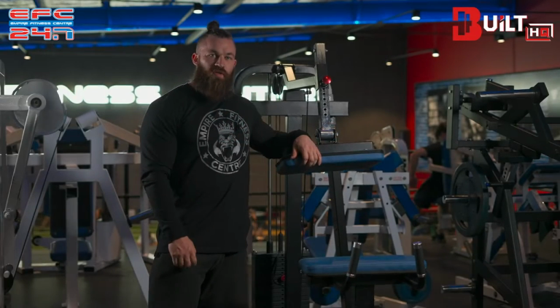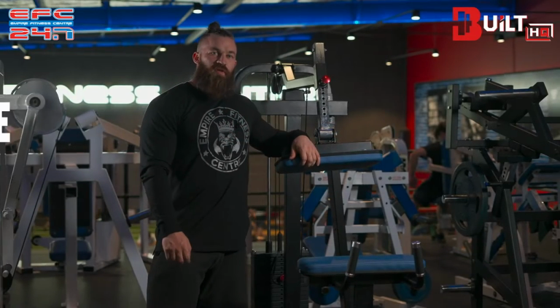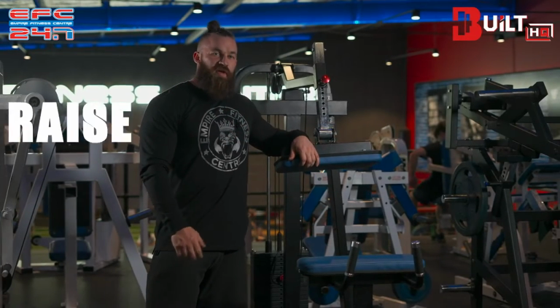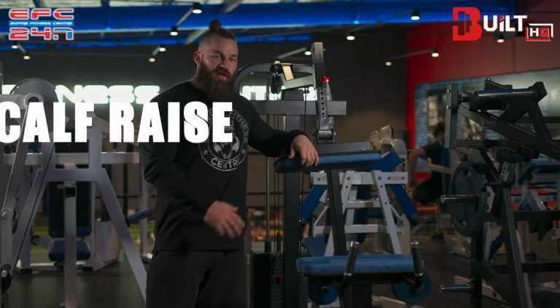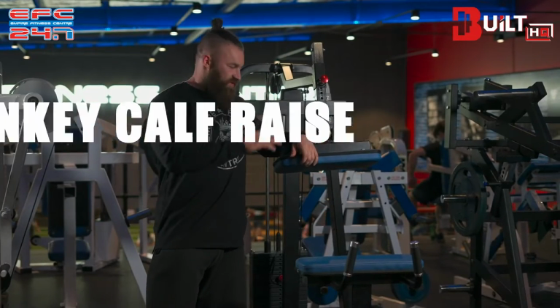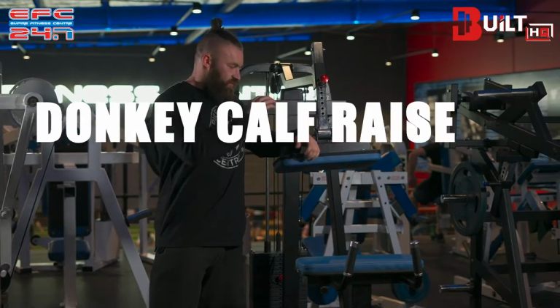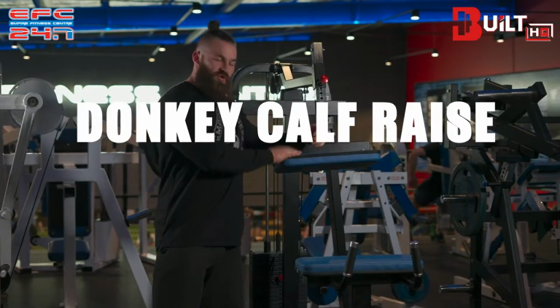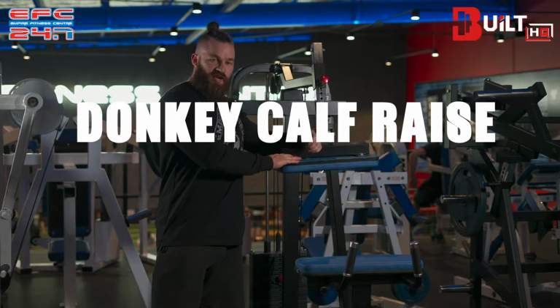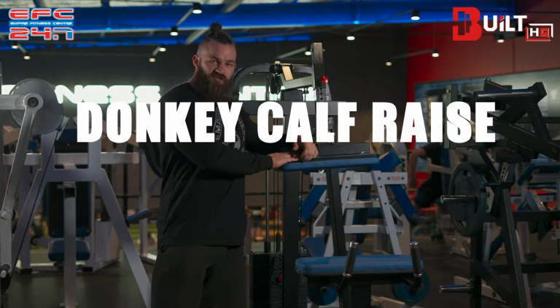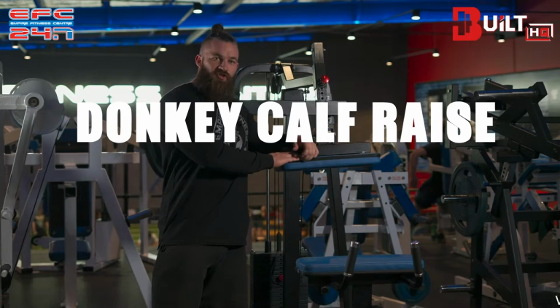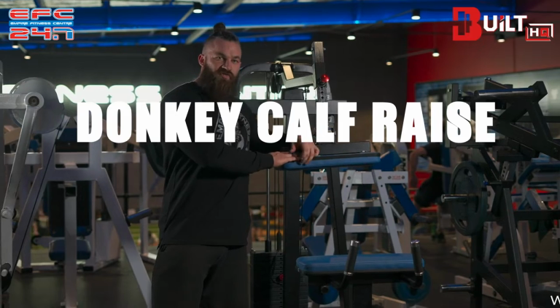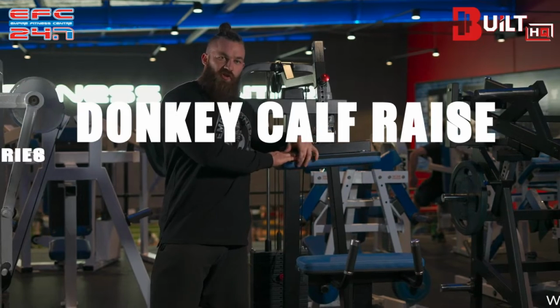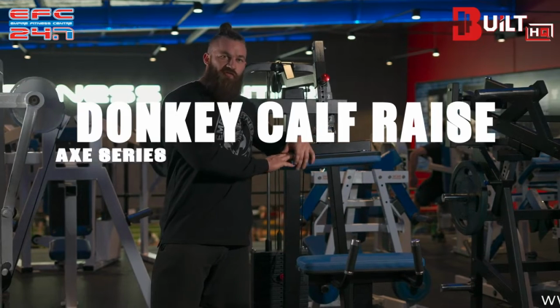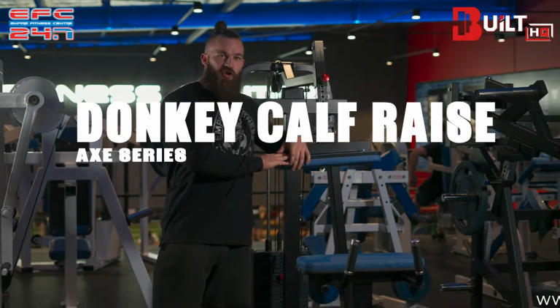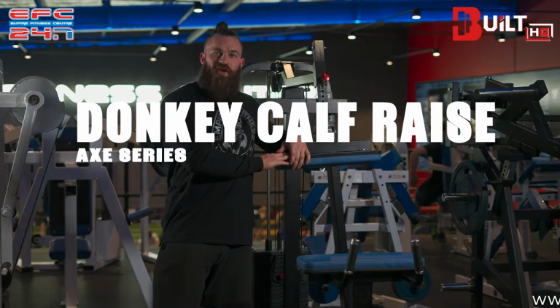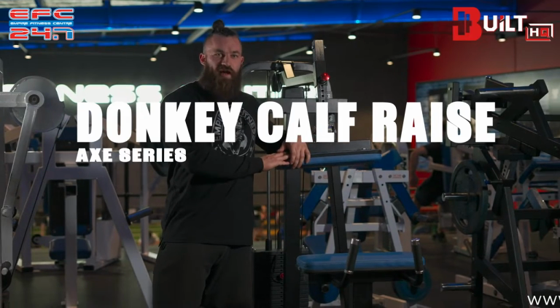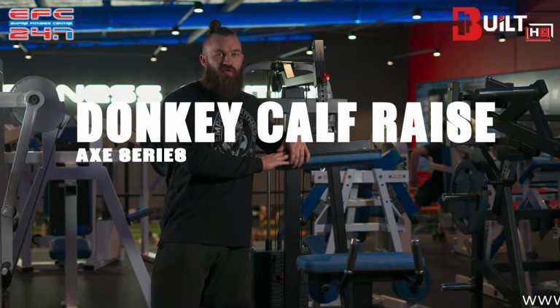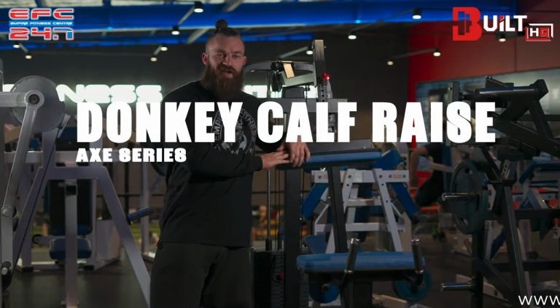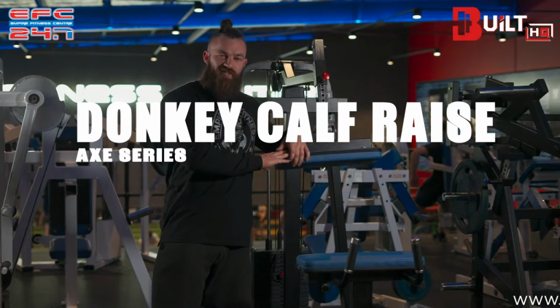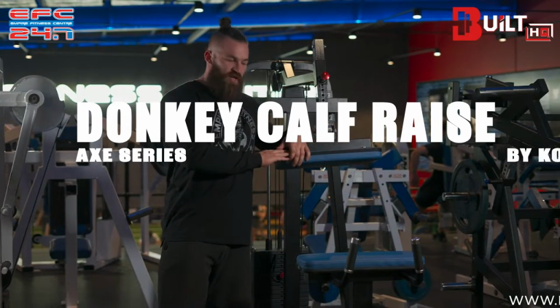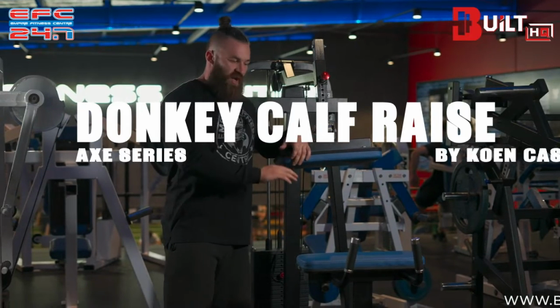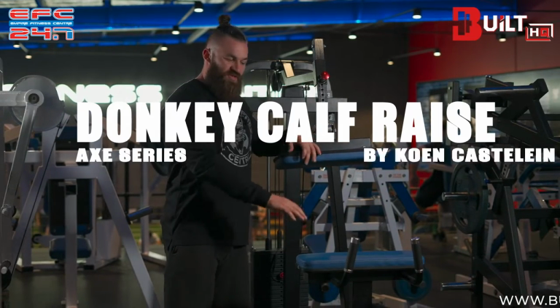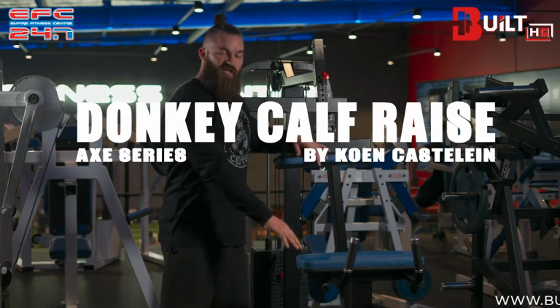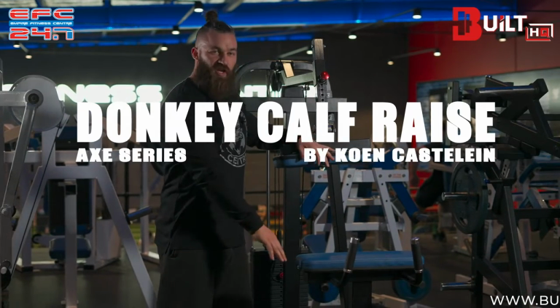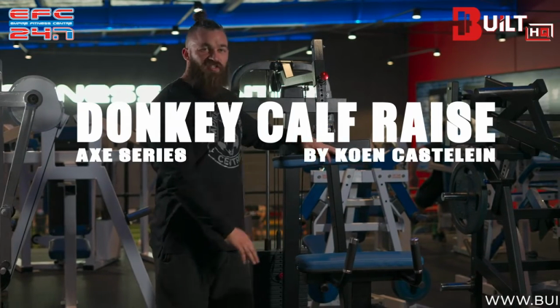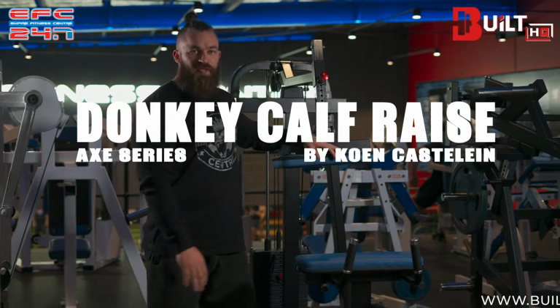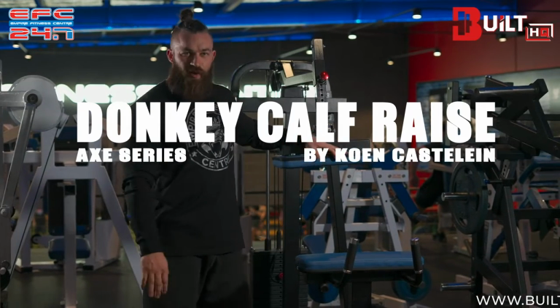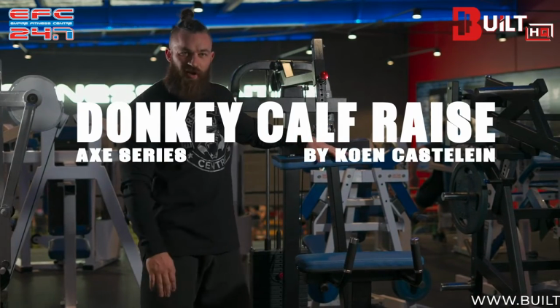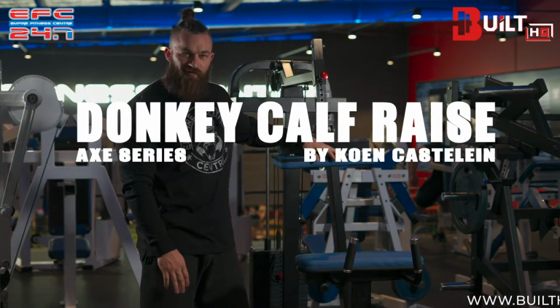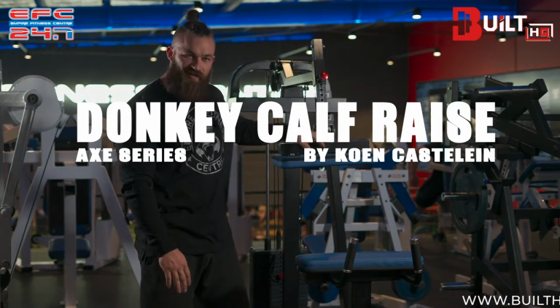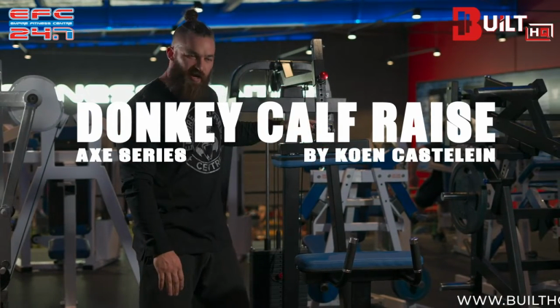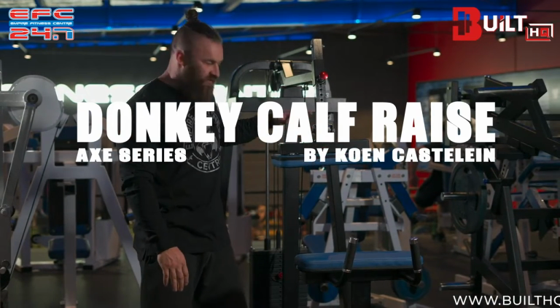Hey guys, we're doing an instructional video for the donkey calf raise that was delivered last week to Empire Fitness by us.